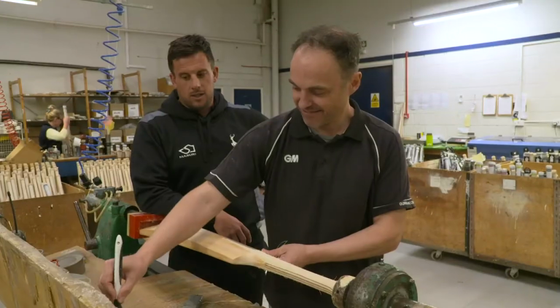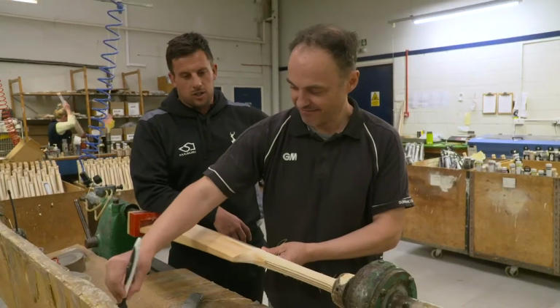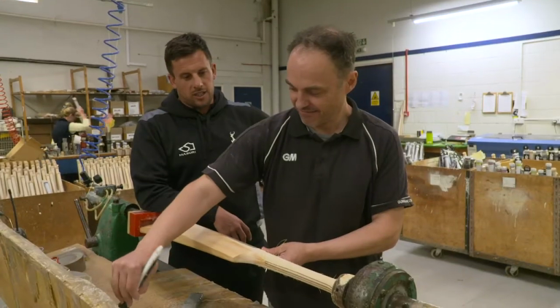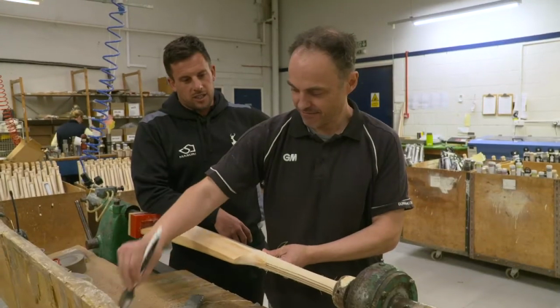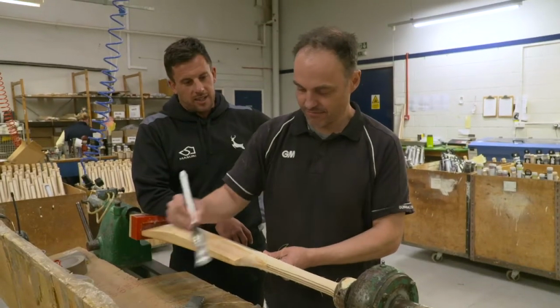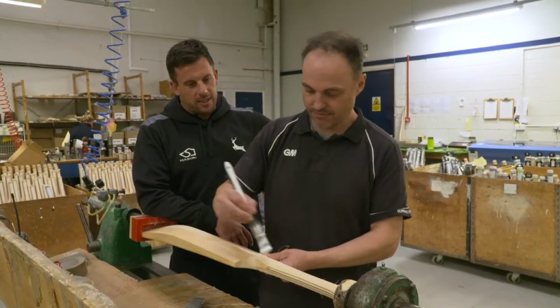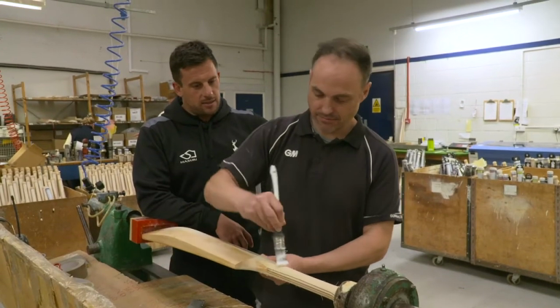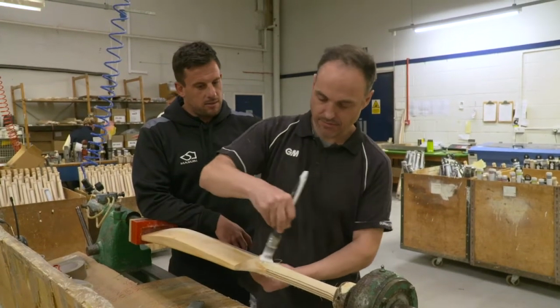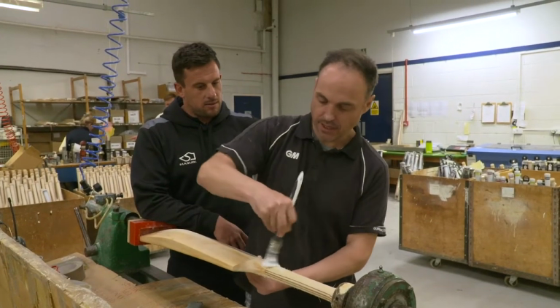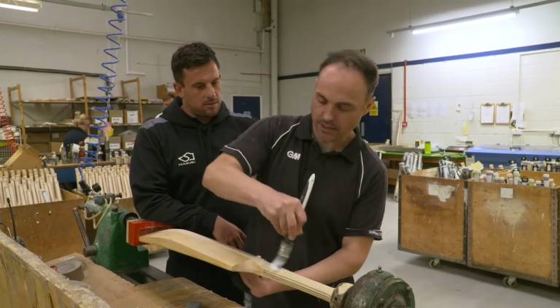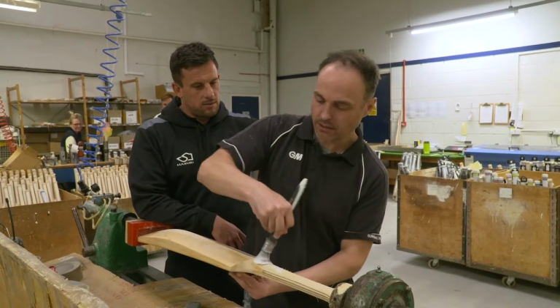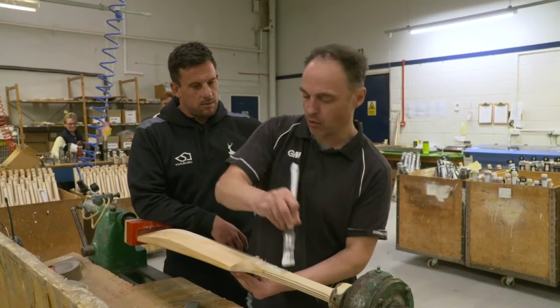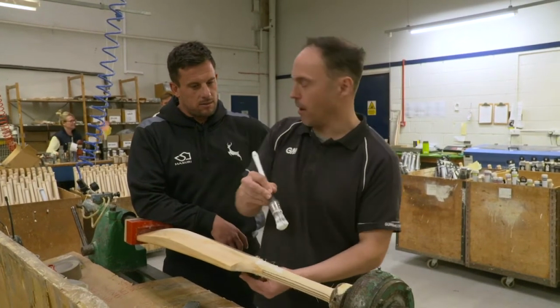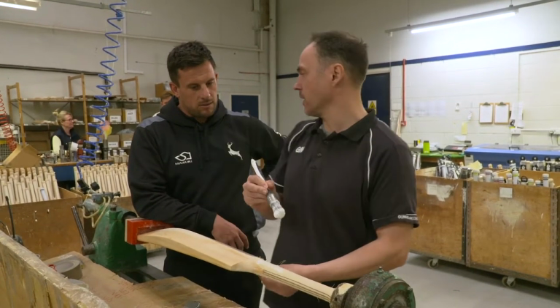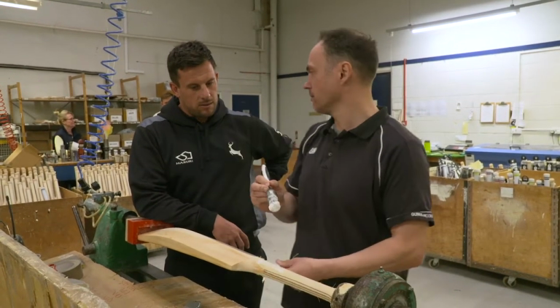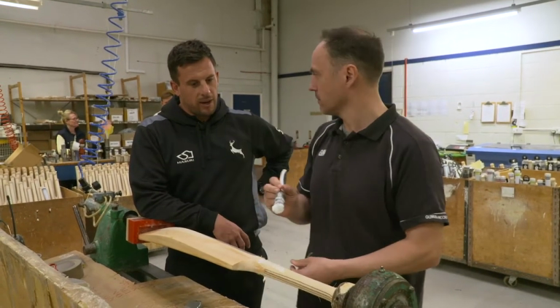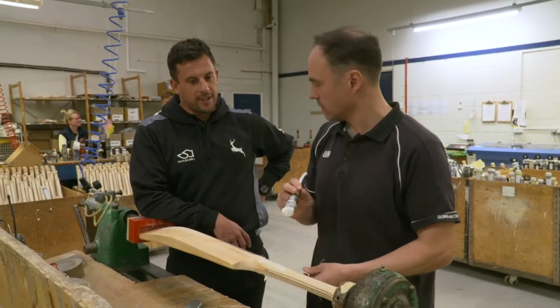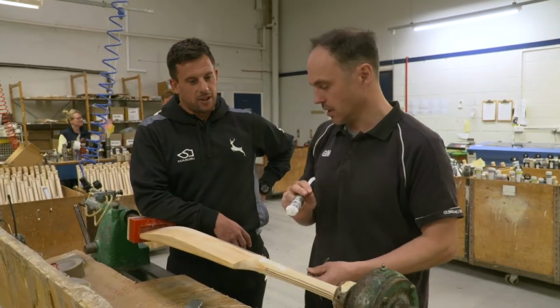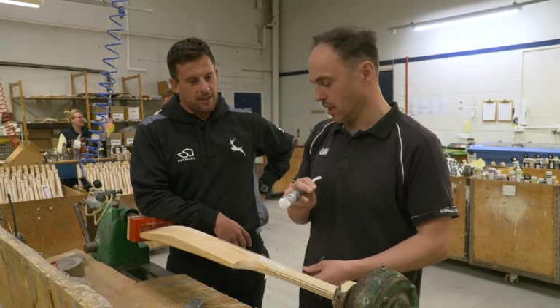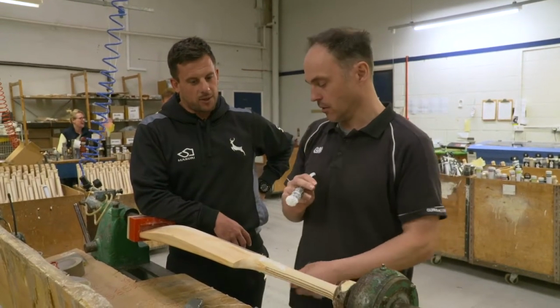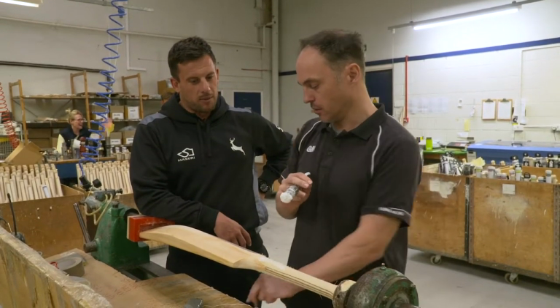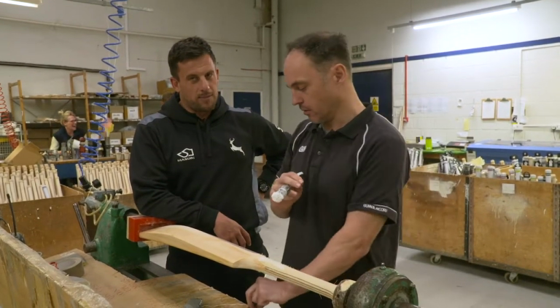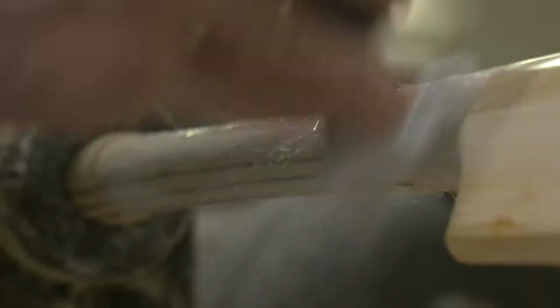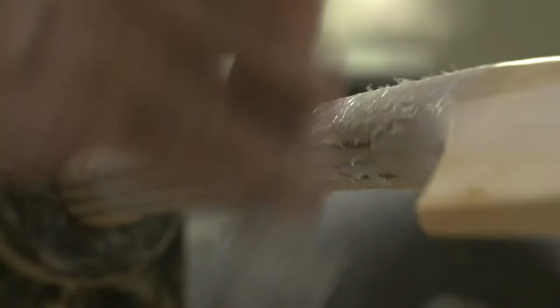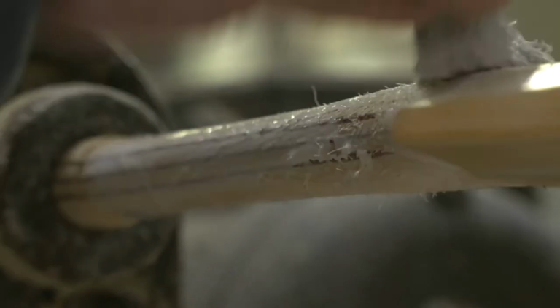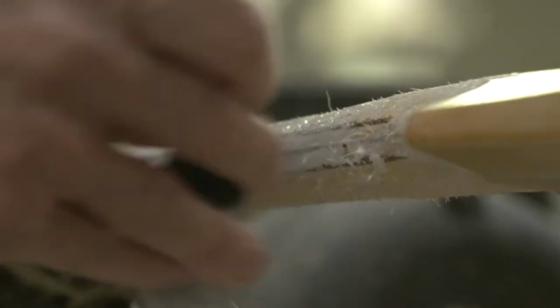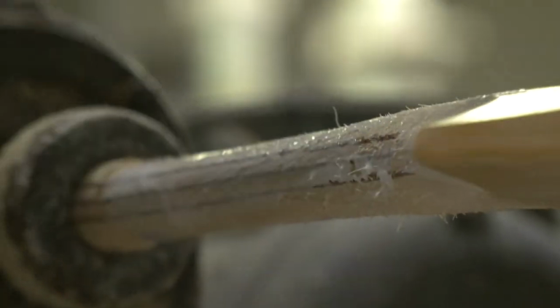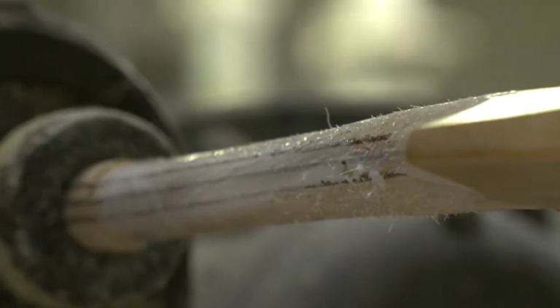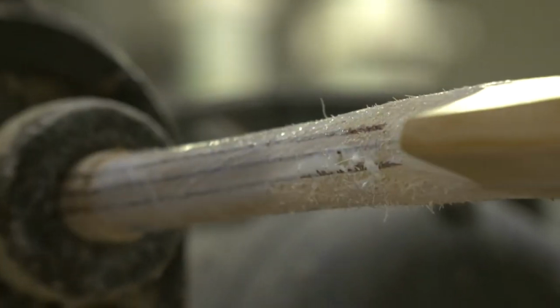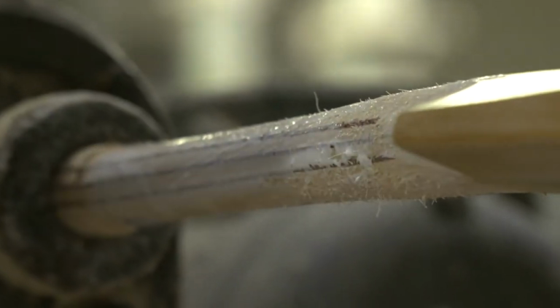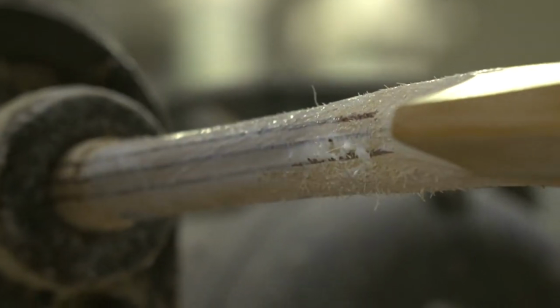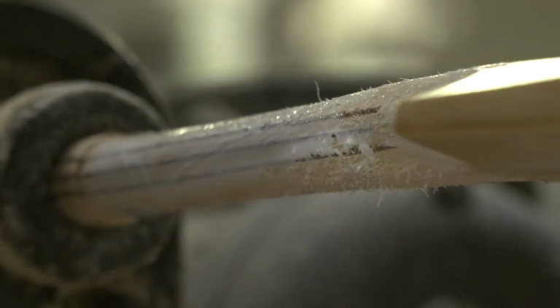So this is the handling? Yeah, this is called binding. Binding, sorry — that's what I meant. Oh, I've just turned it.